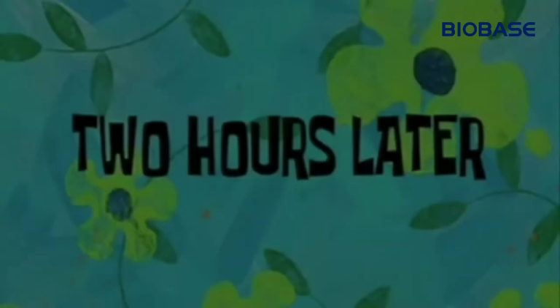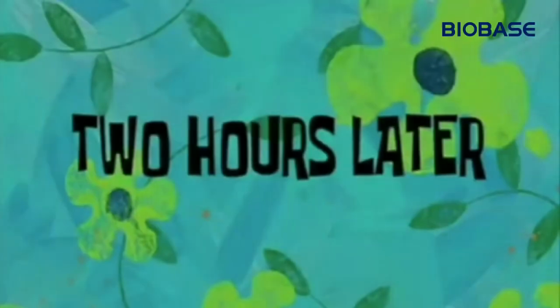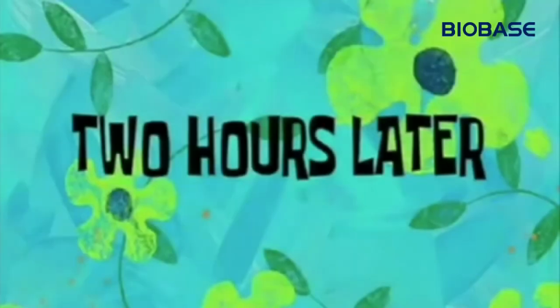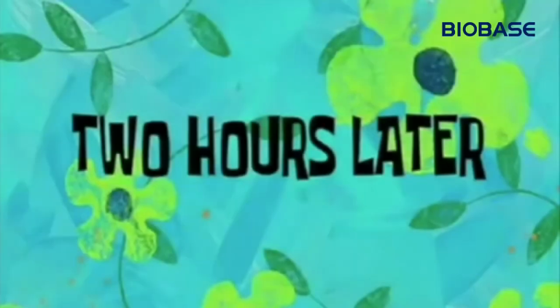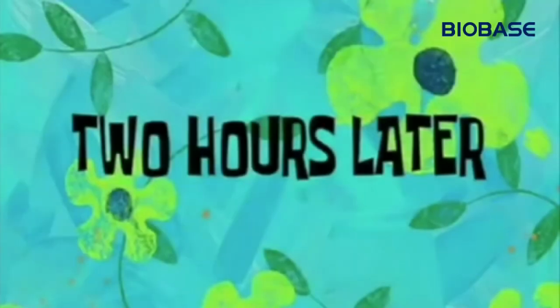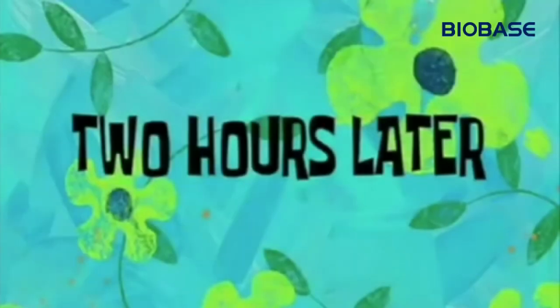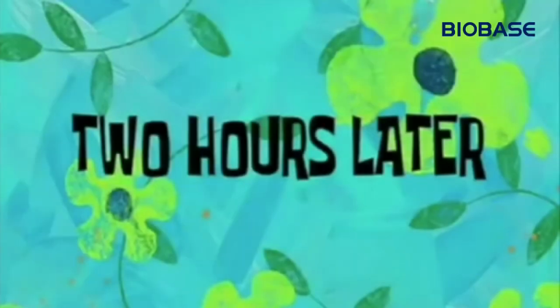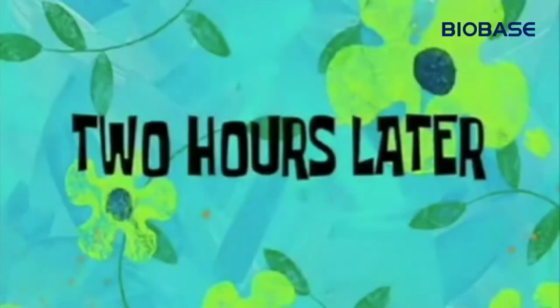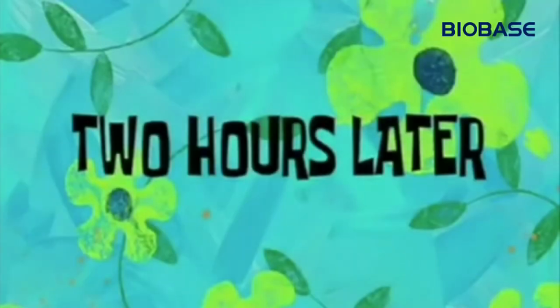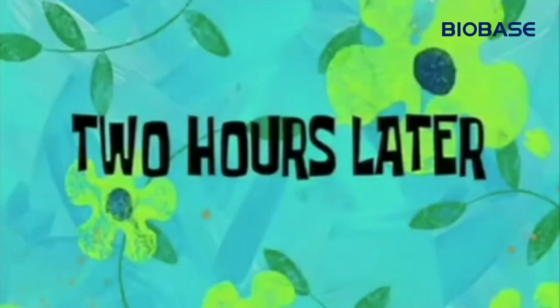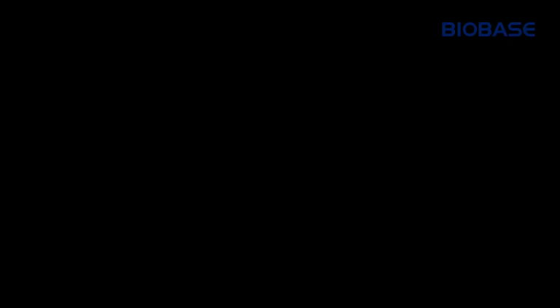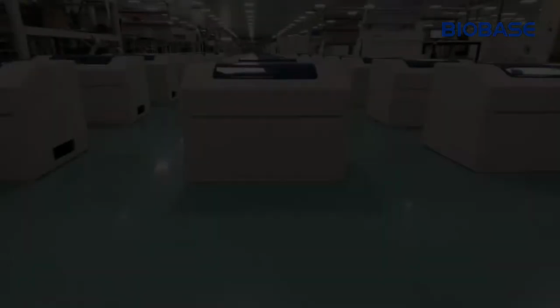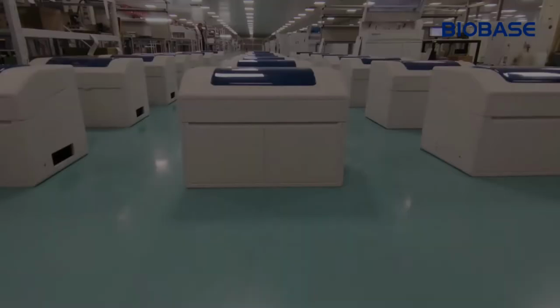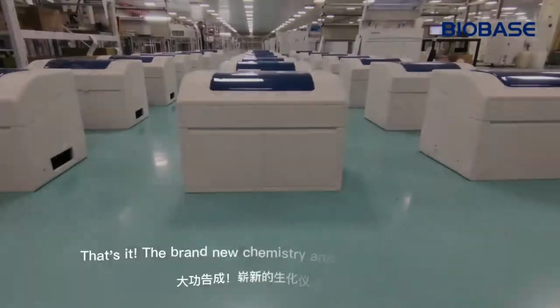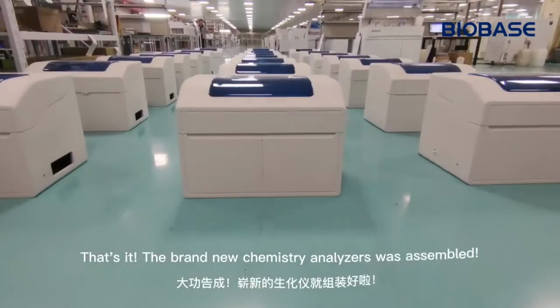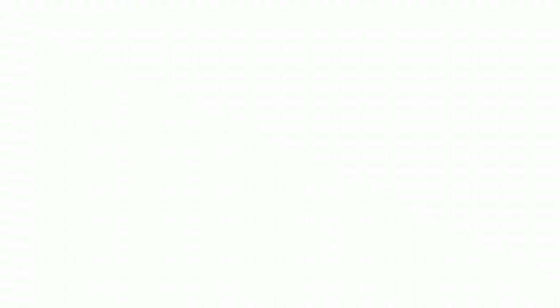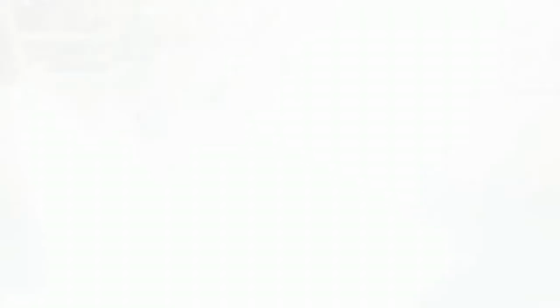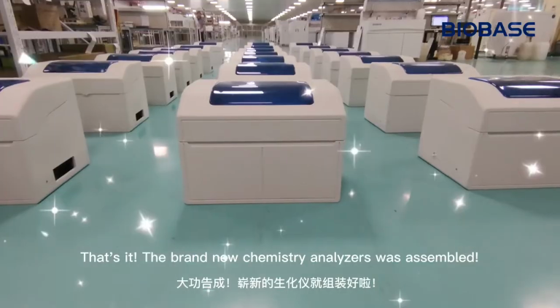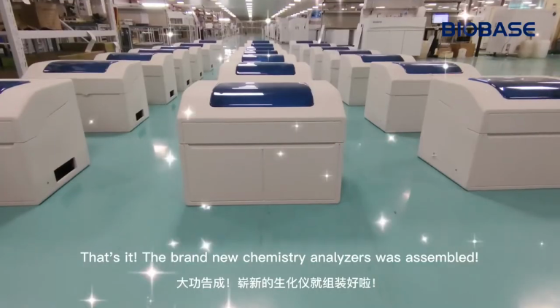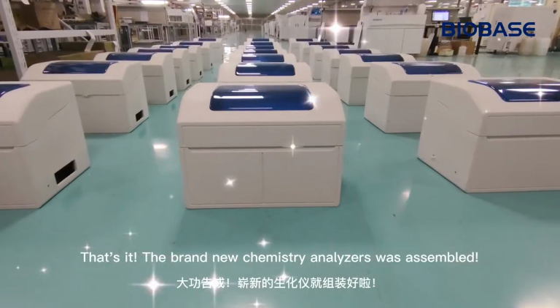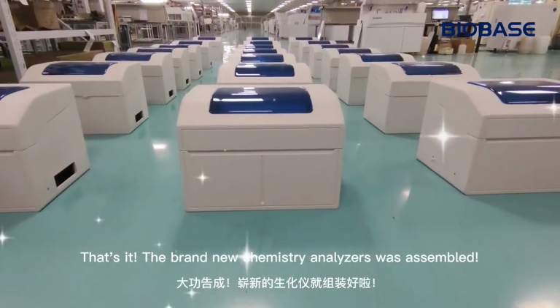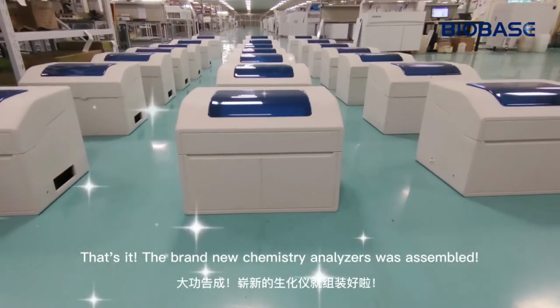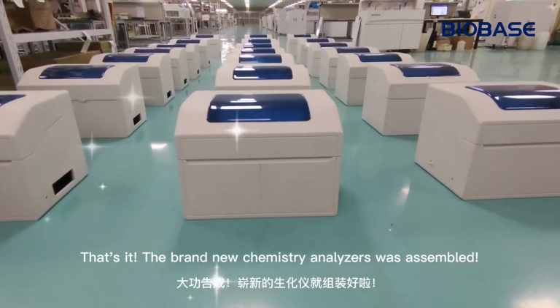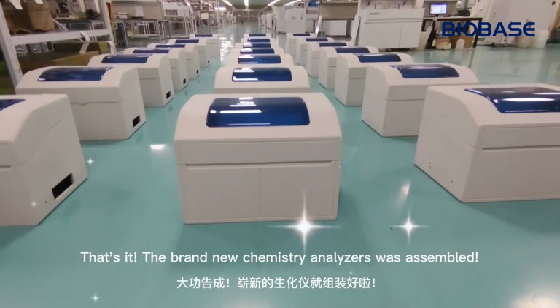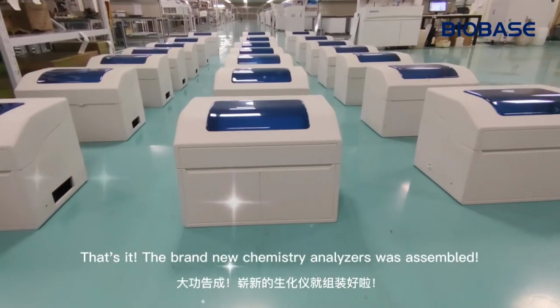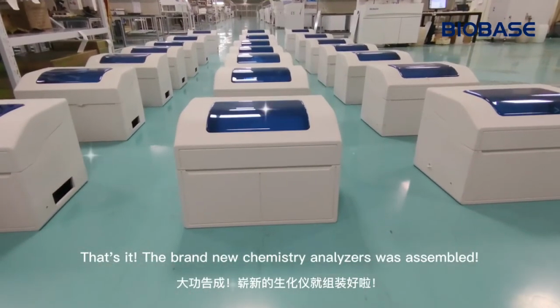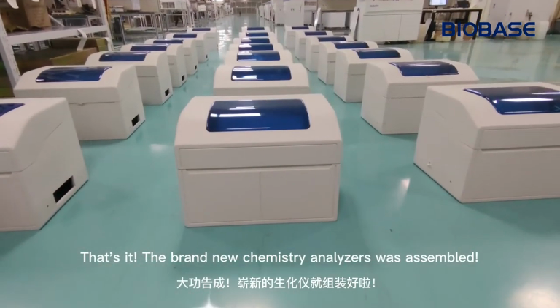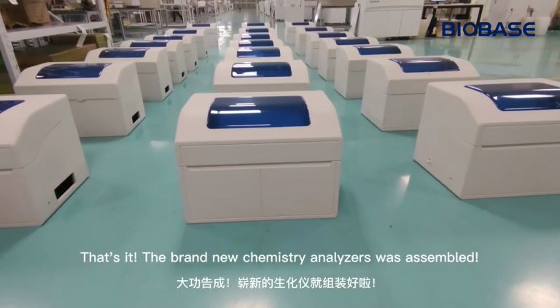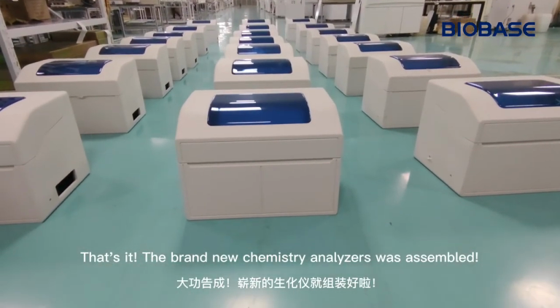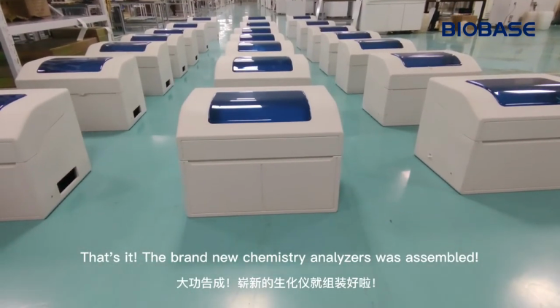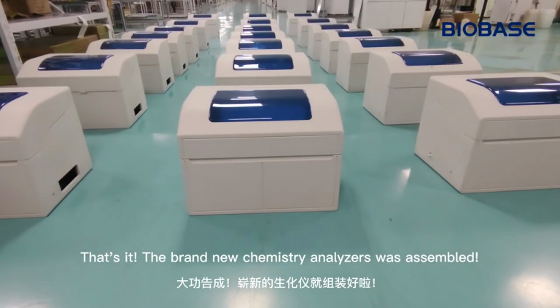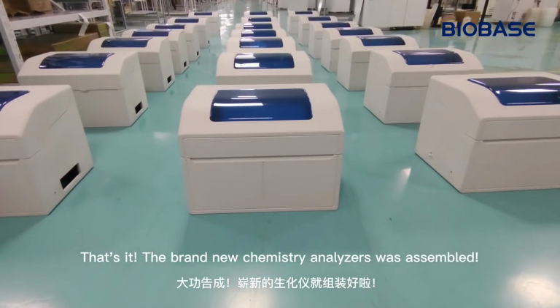Two hours later, the brand new Chemistry Analyzers were assembled.